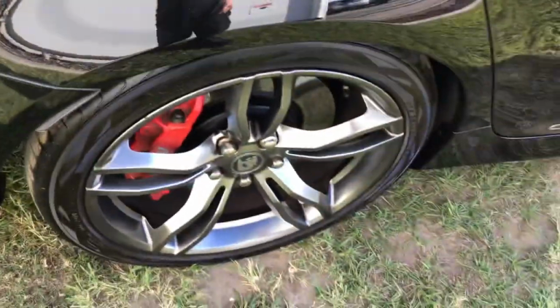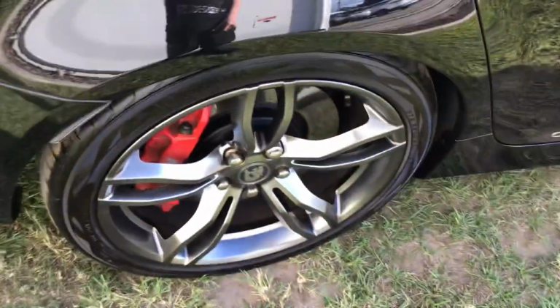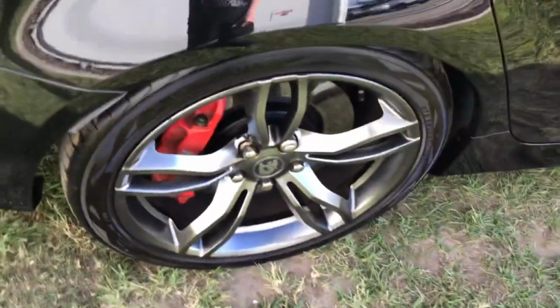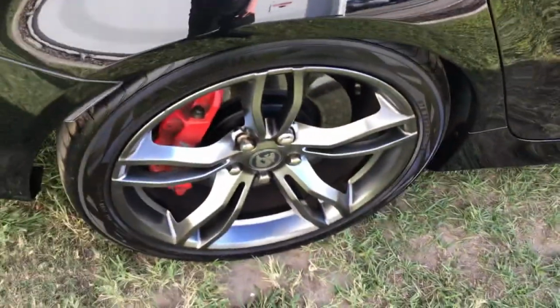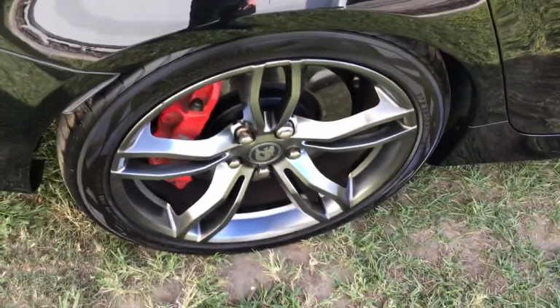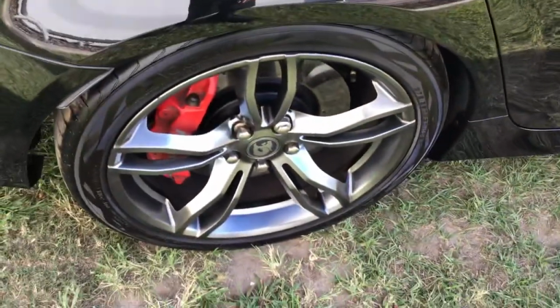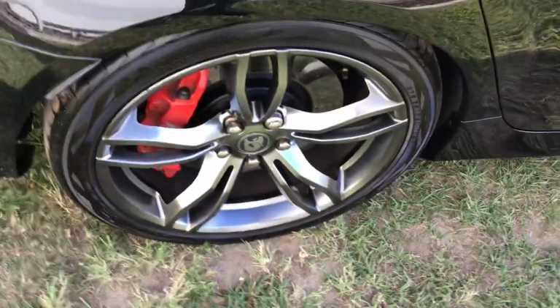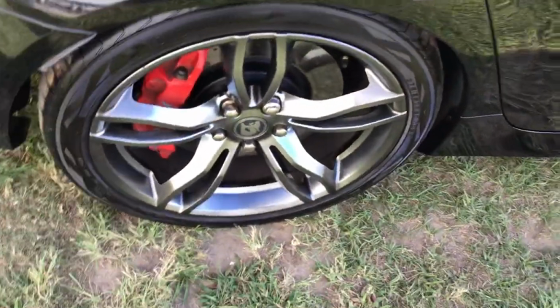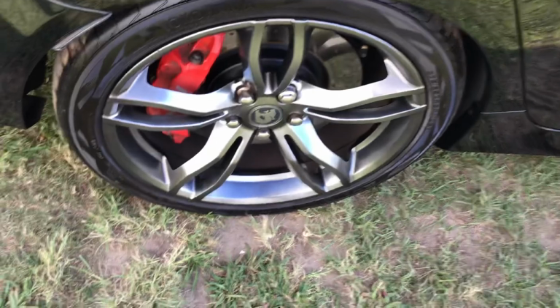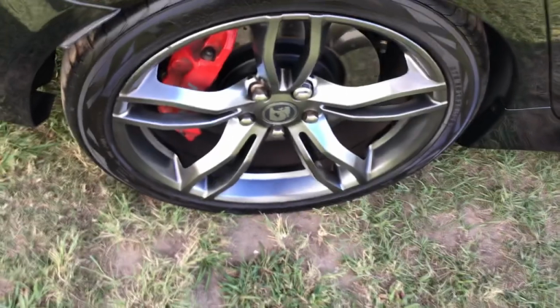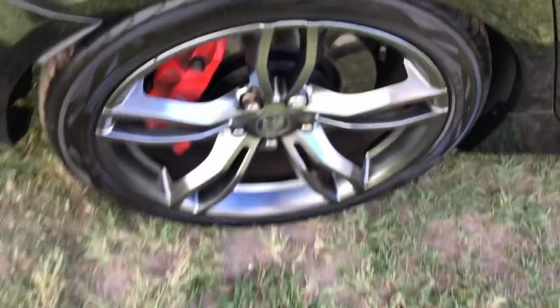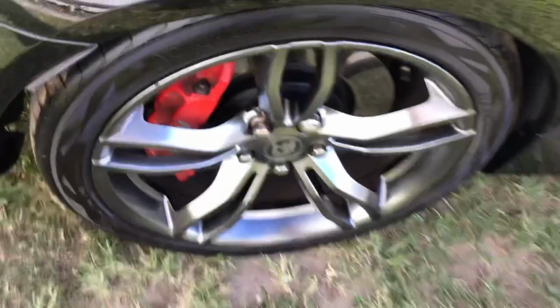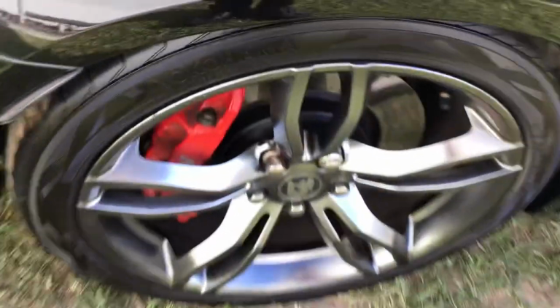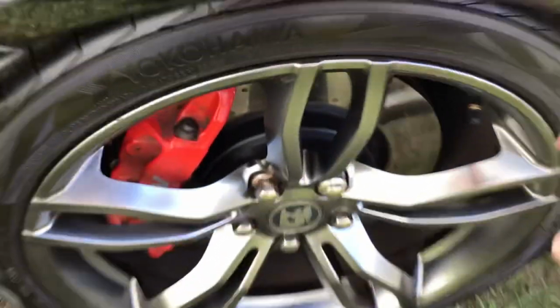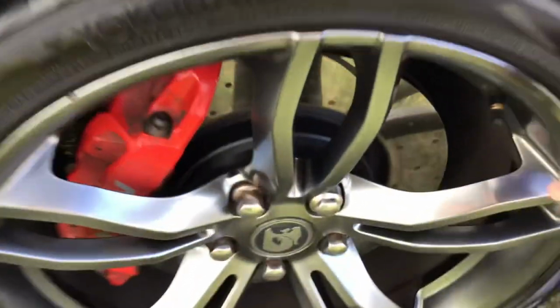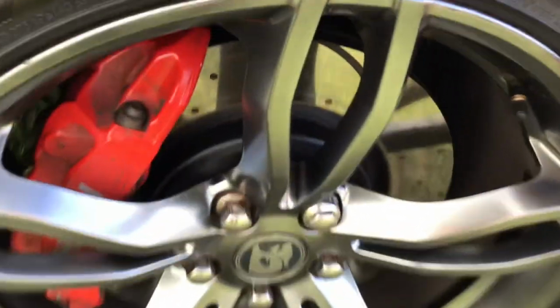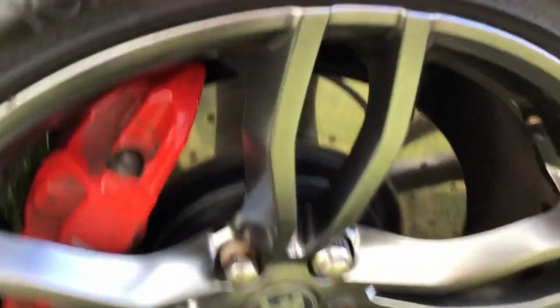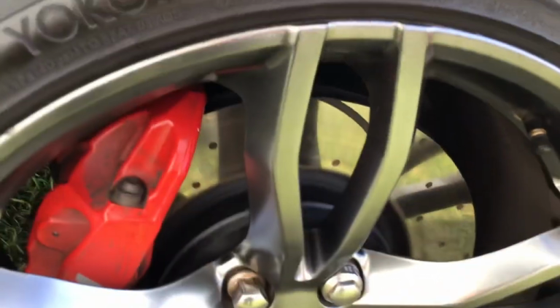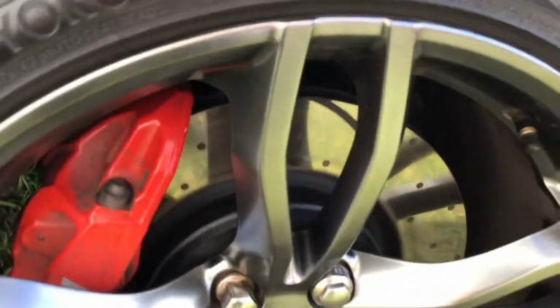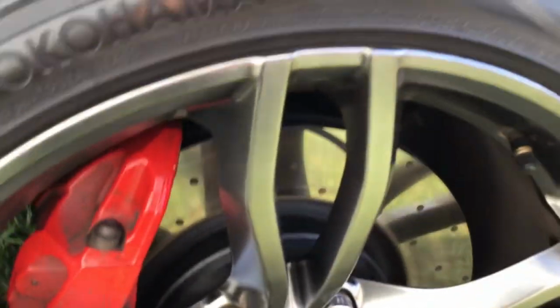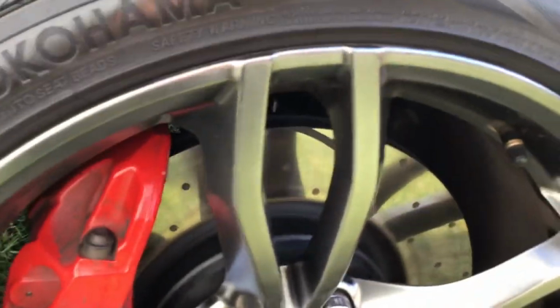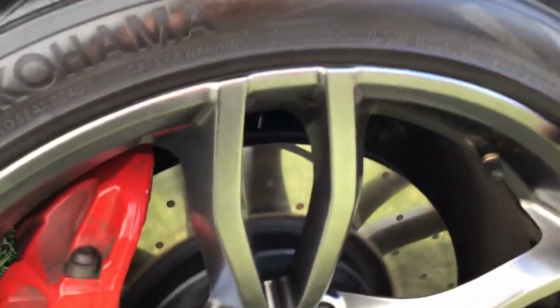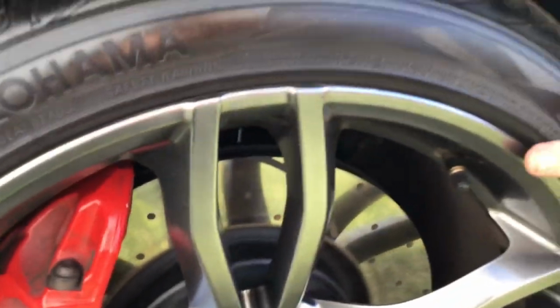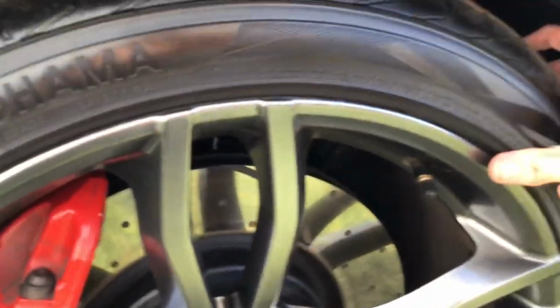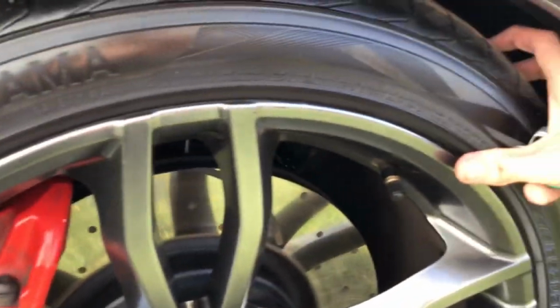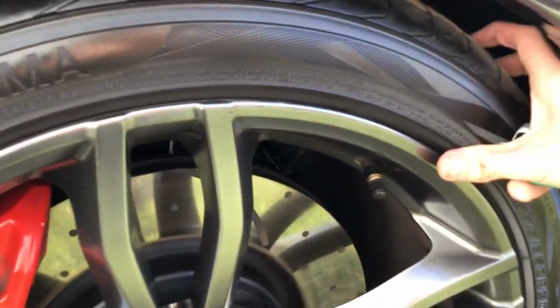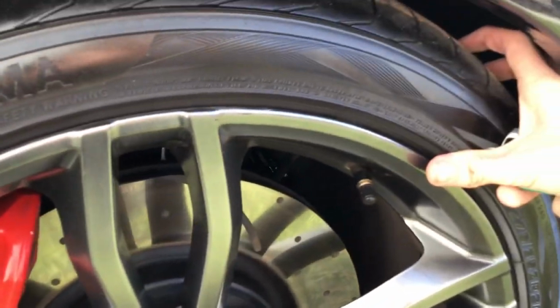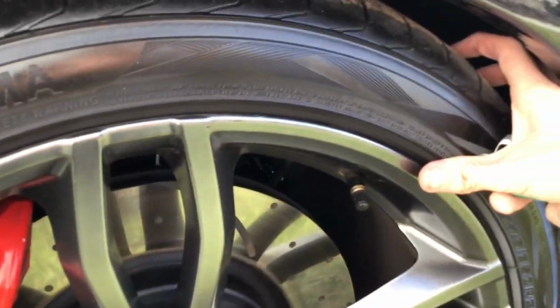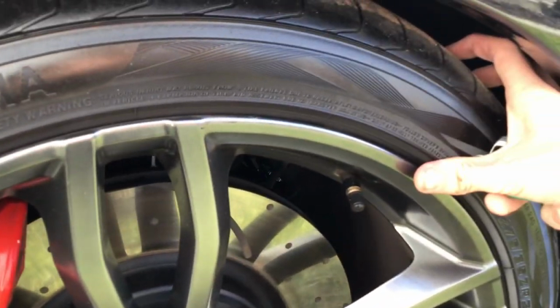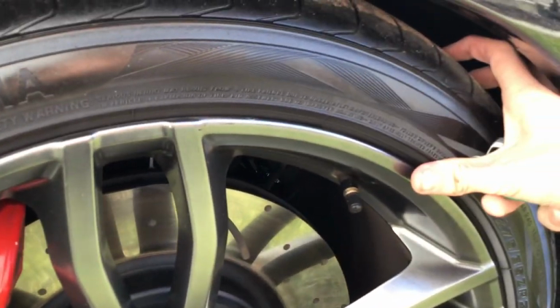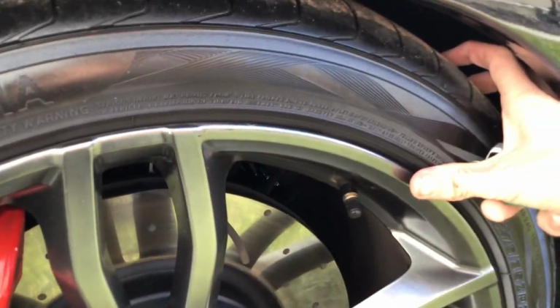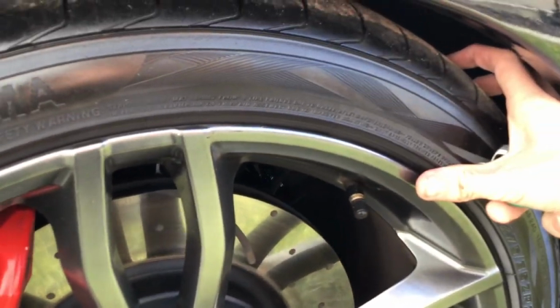Third alloy wheel — stacks of tread left in the tyres.